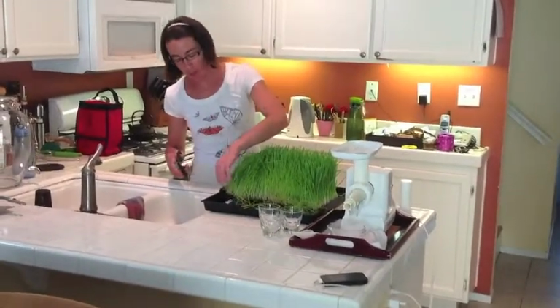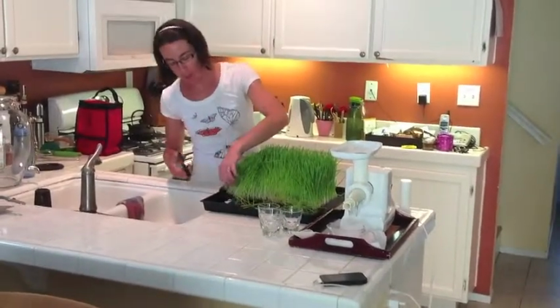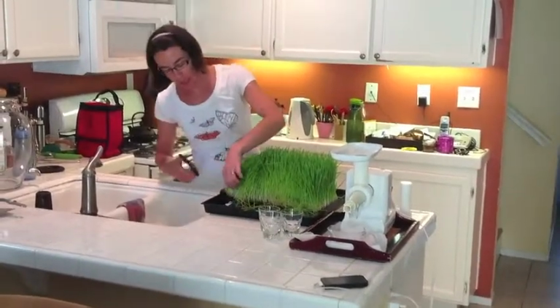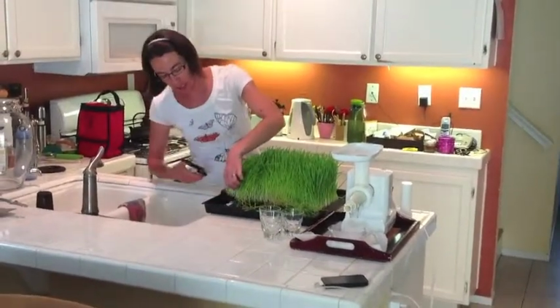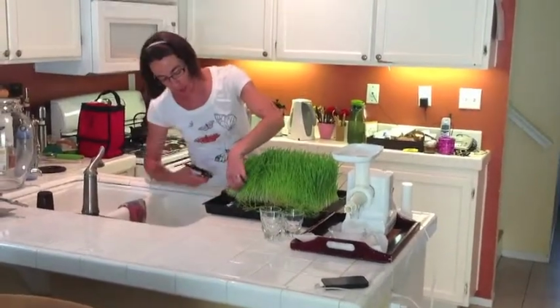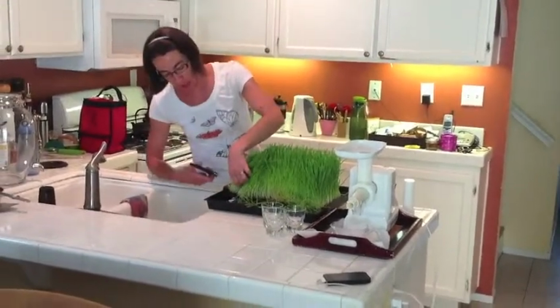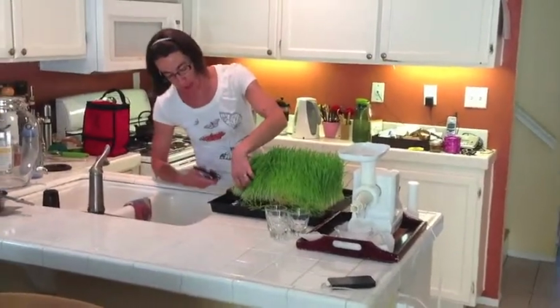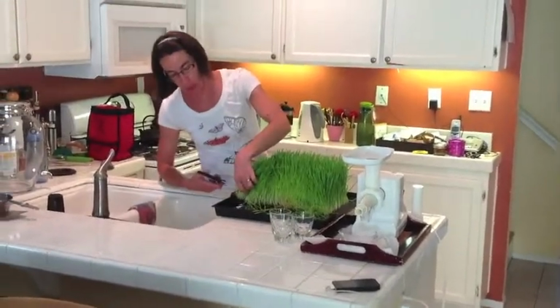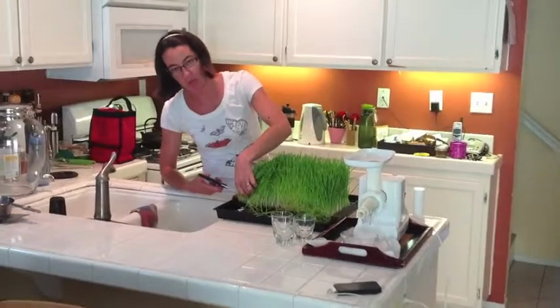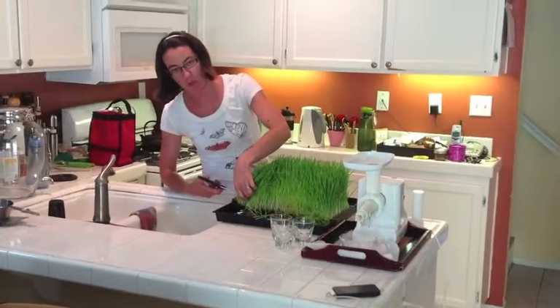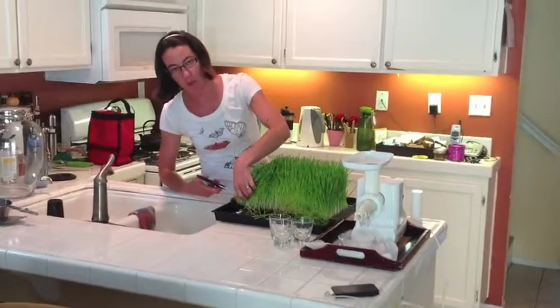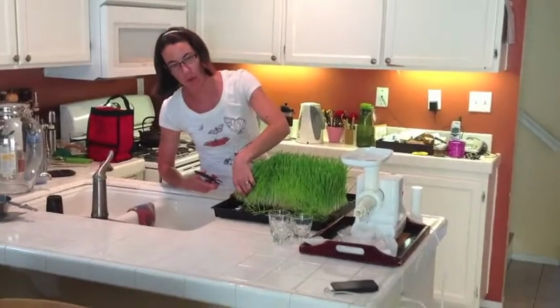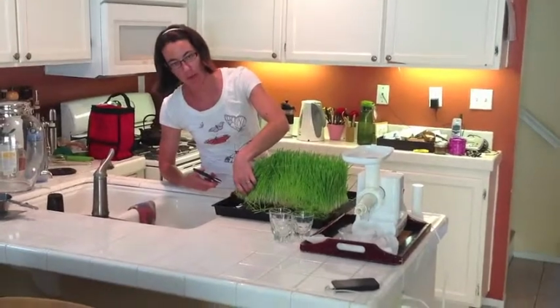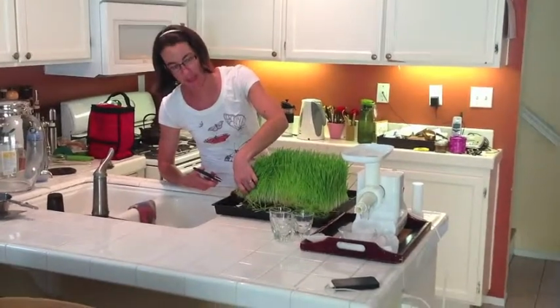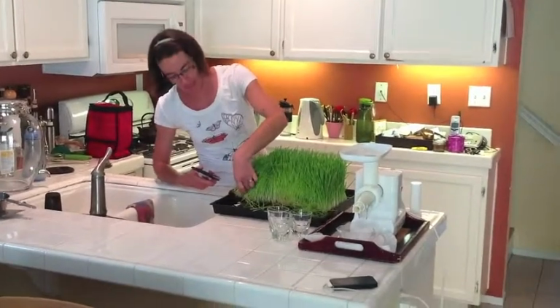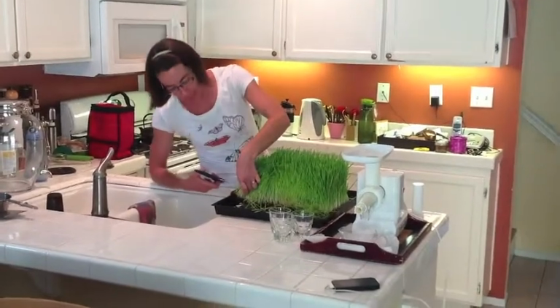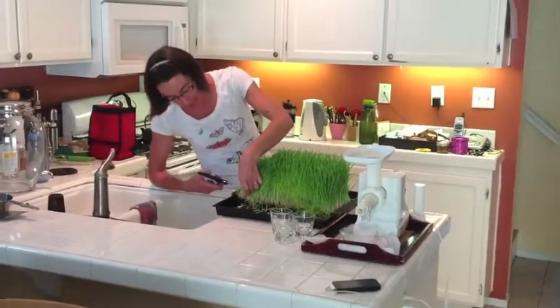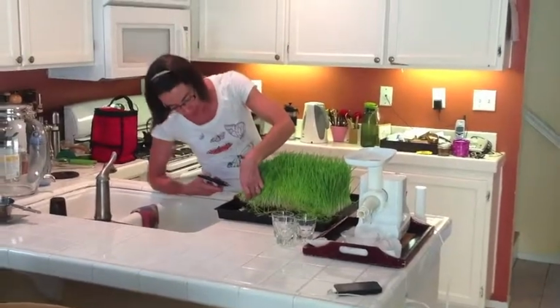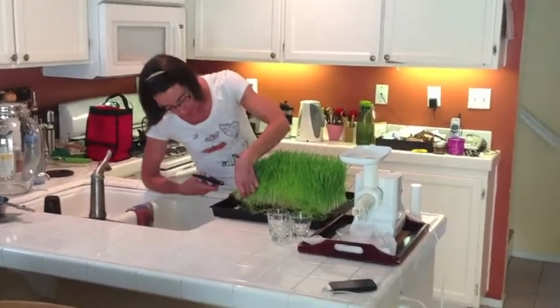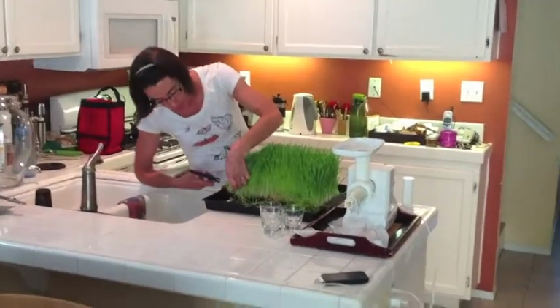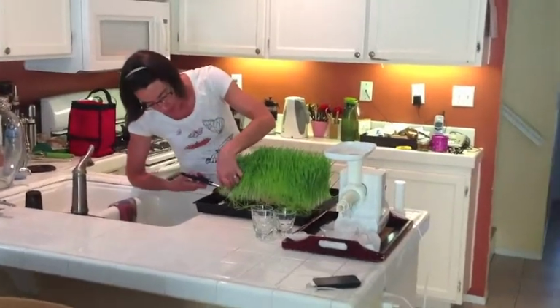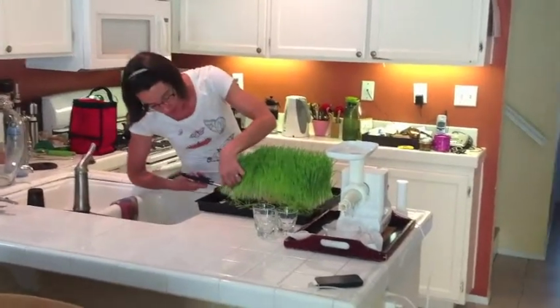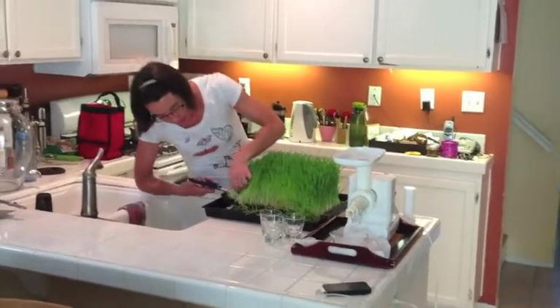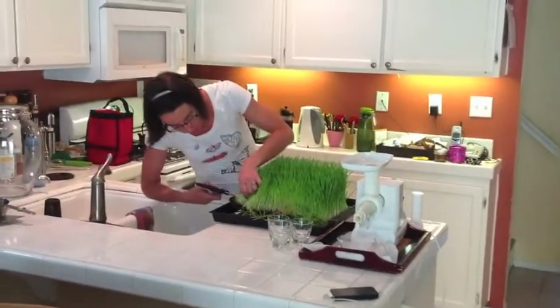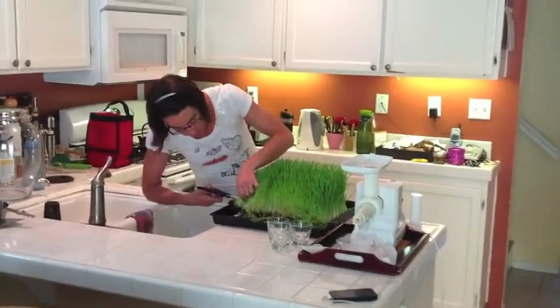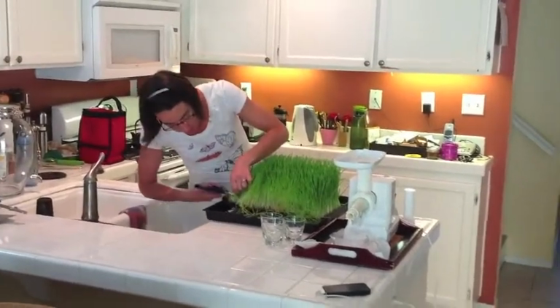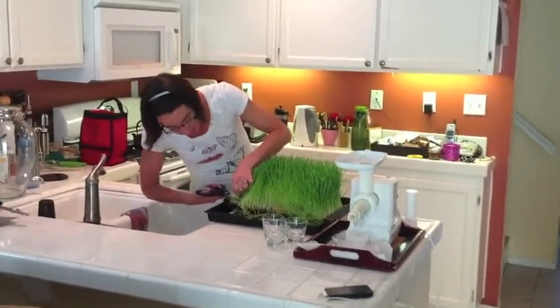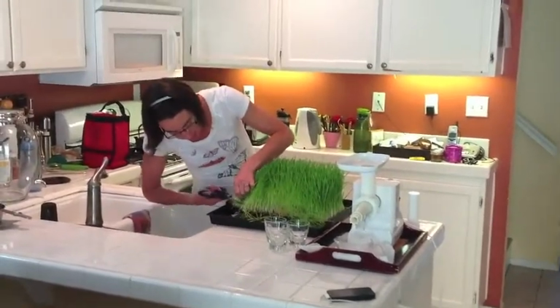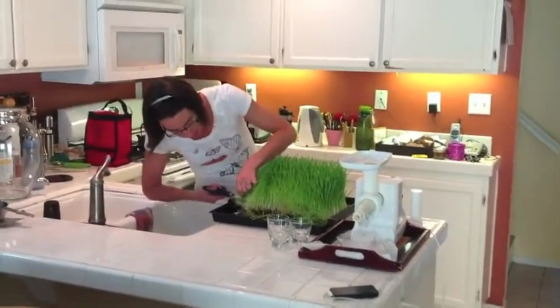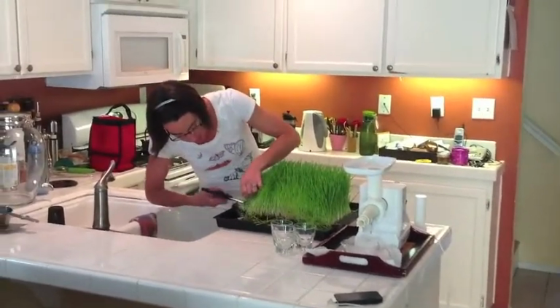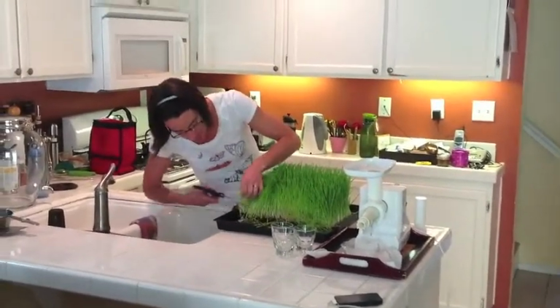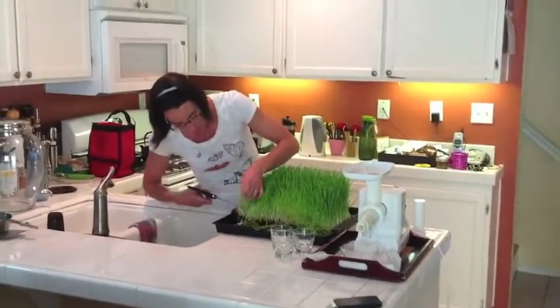When you cut it, you want to cut as close to the roots as you possibly can. Just little snippets like this.